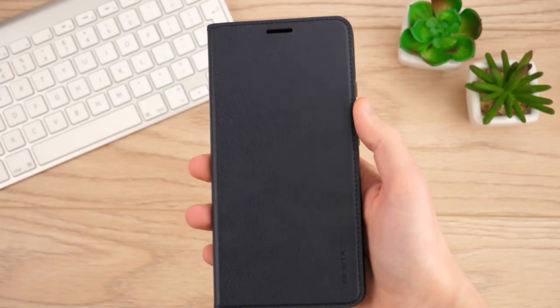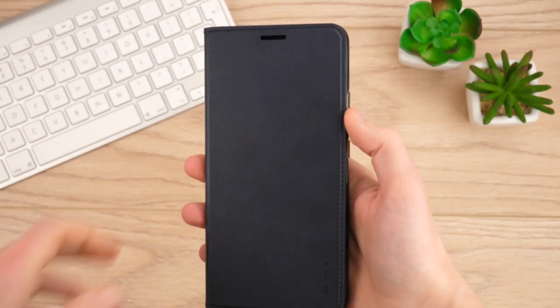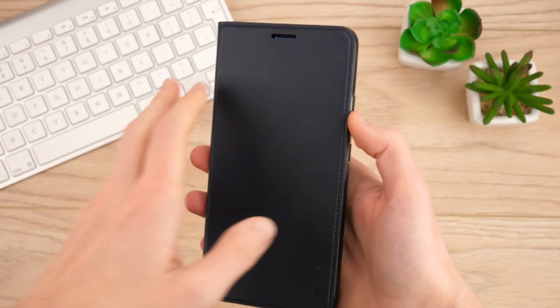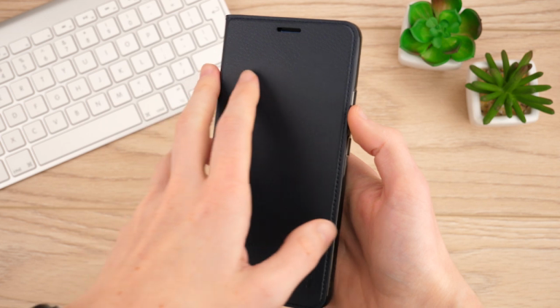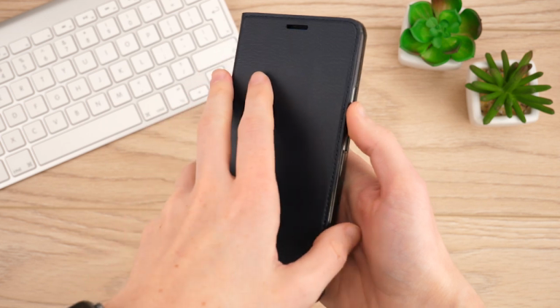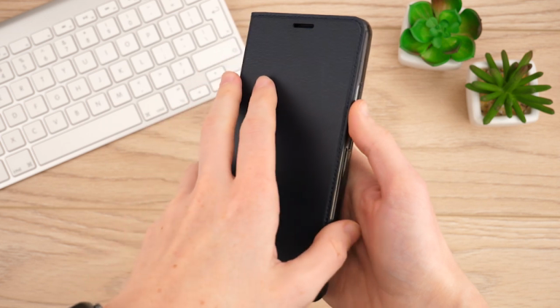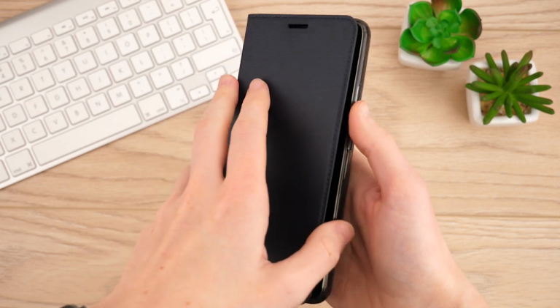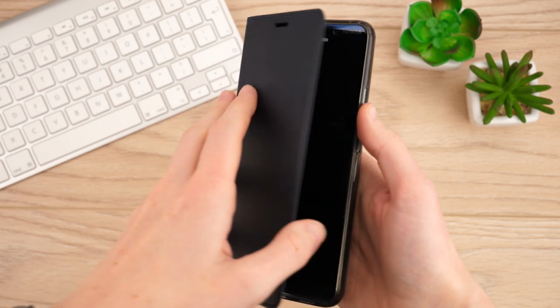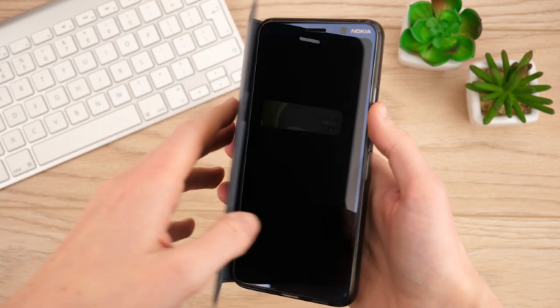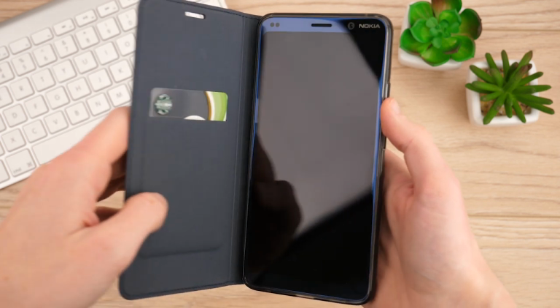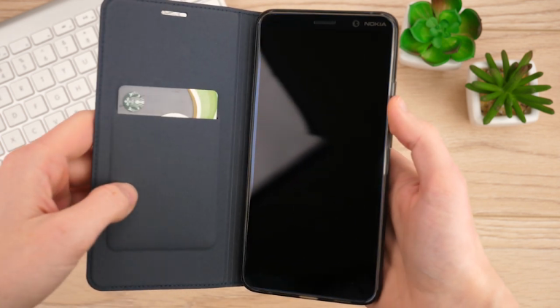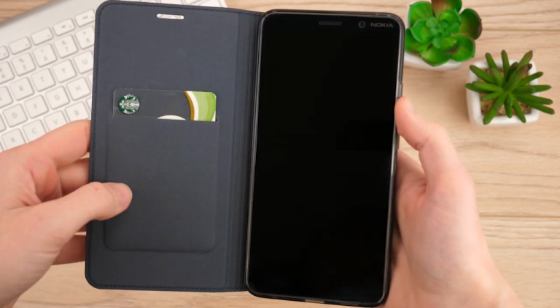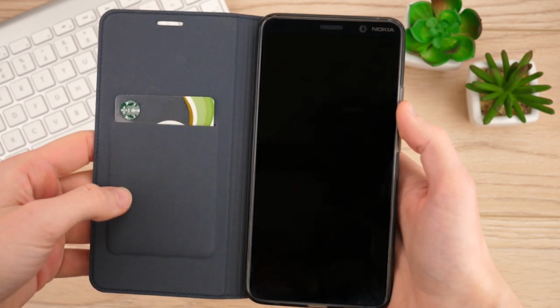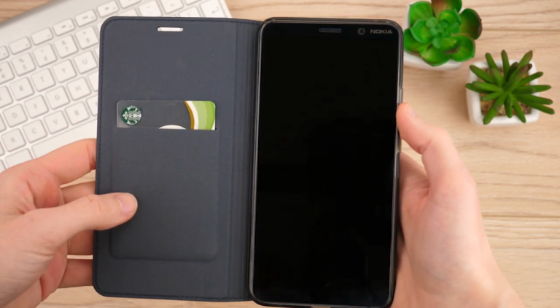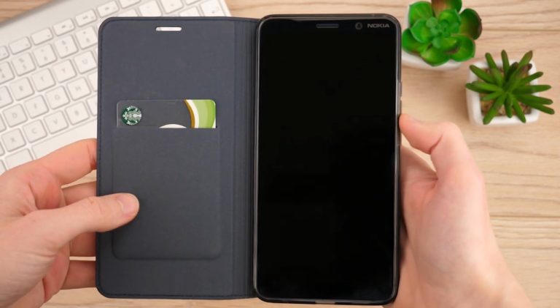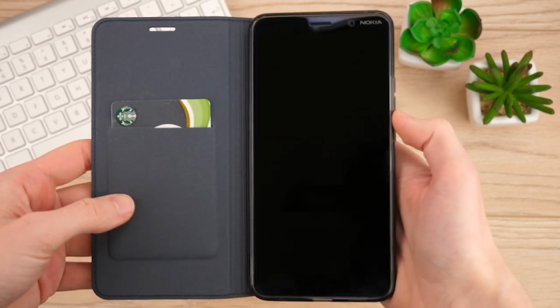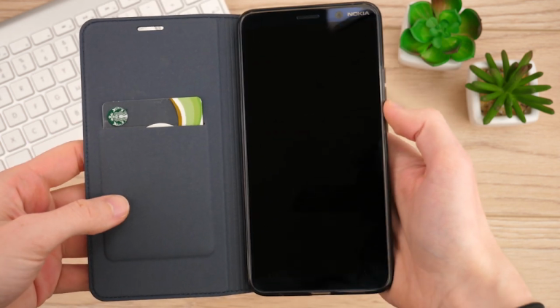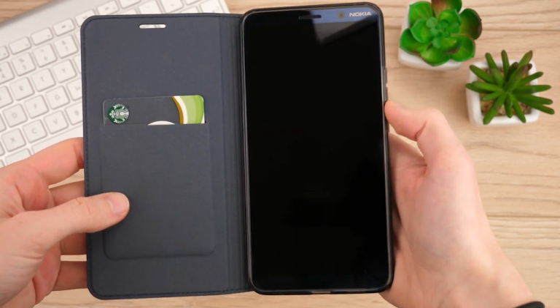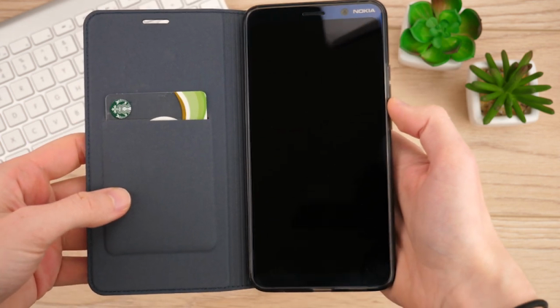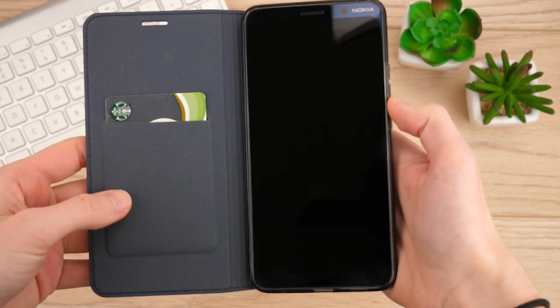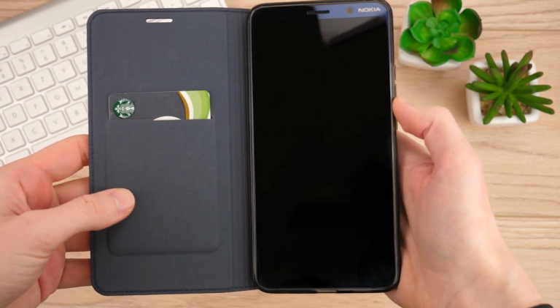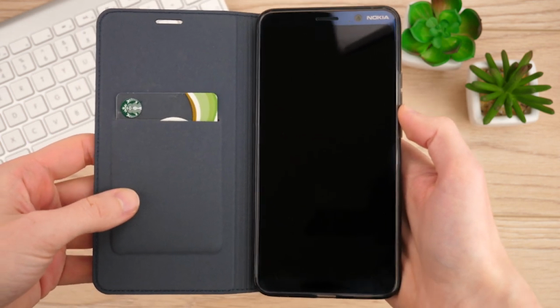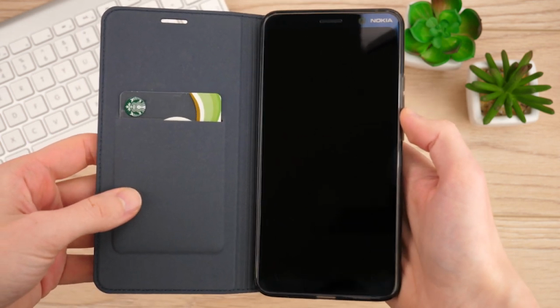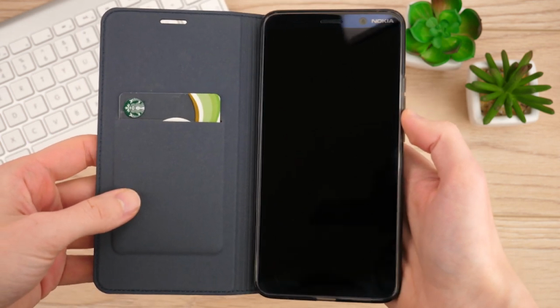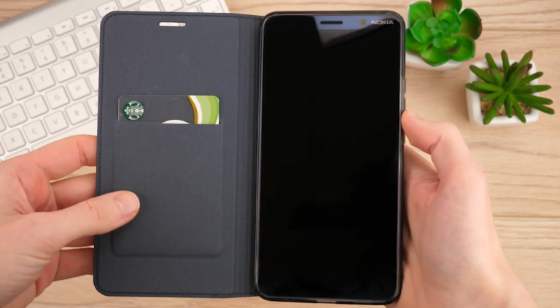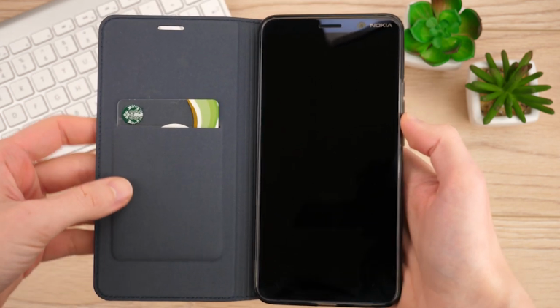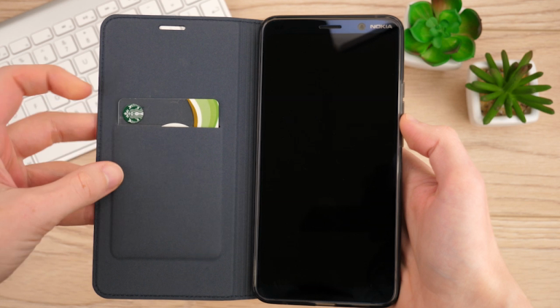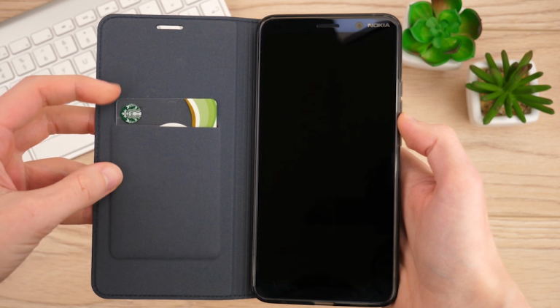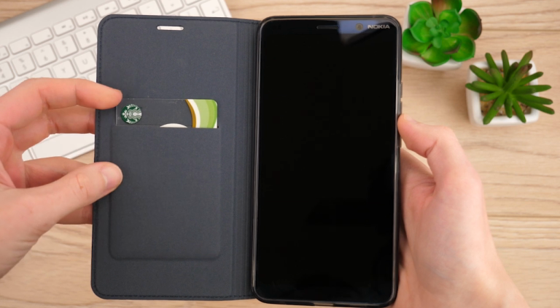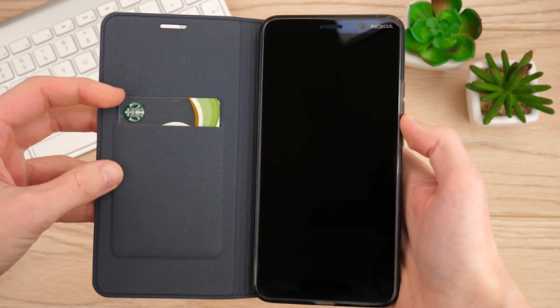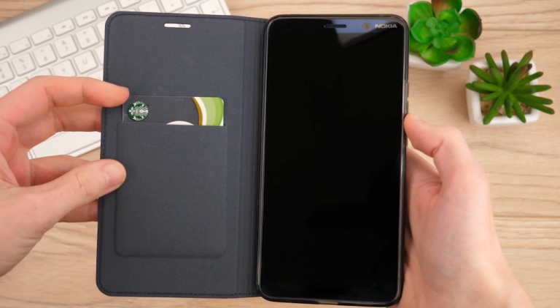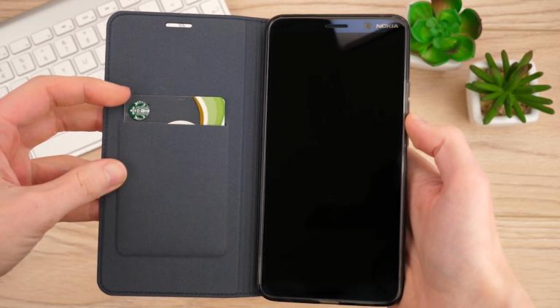Not only does this offer a trendy look and great protection, it also has convenient card storage, perfect for storing those important cards on the go.